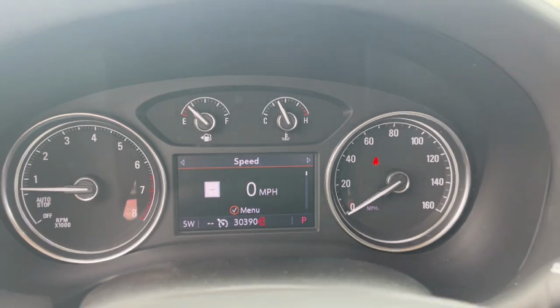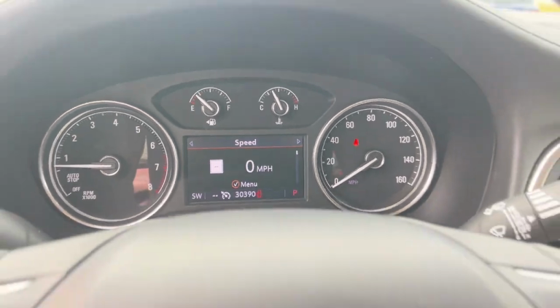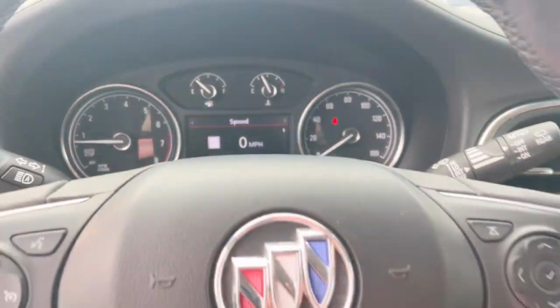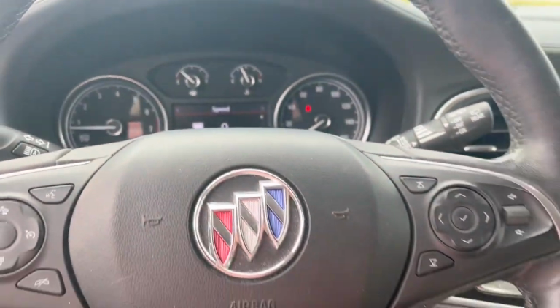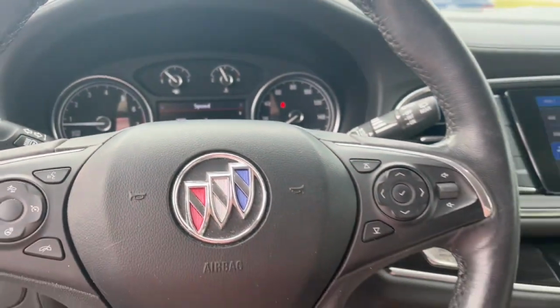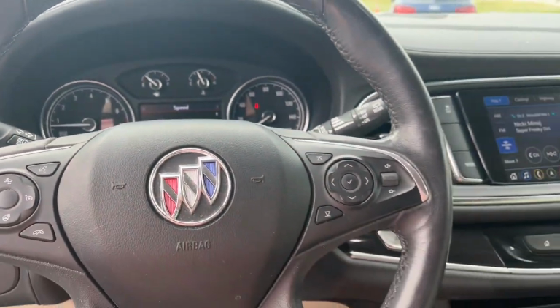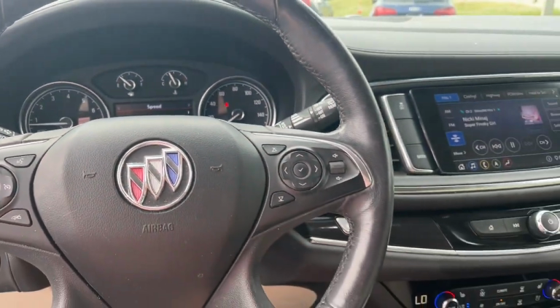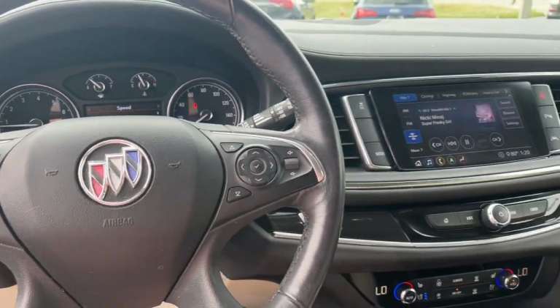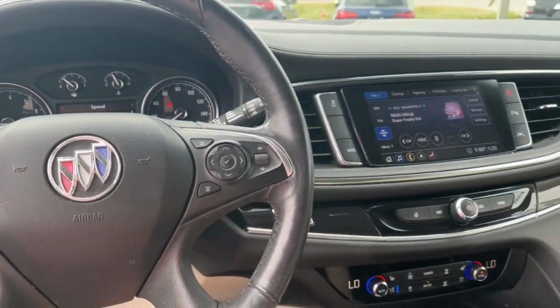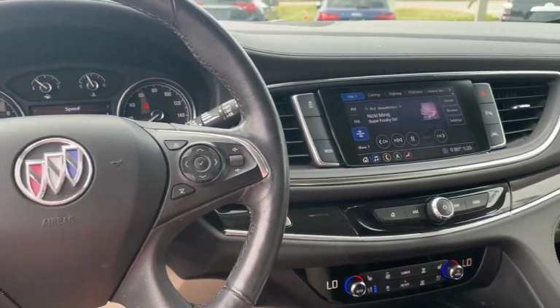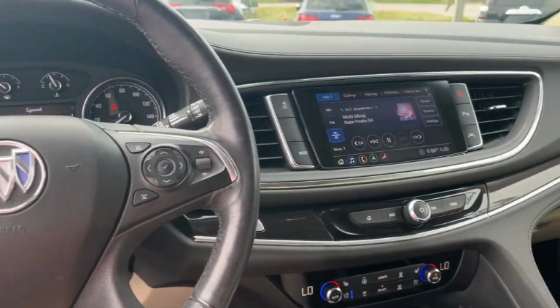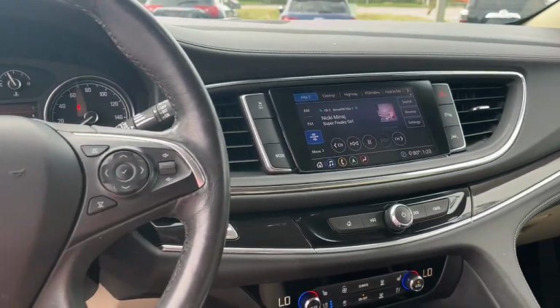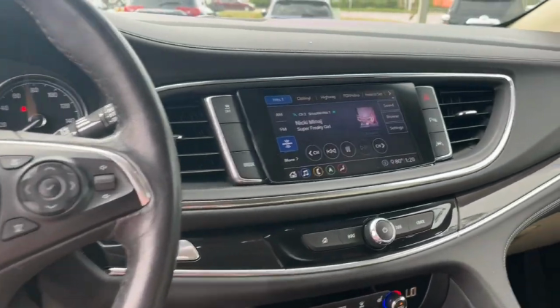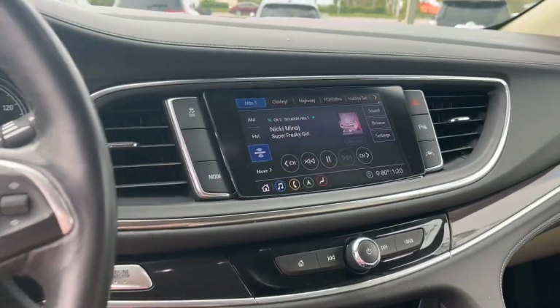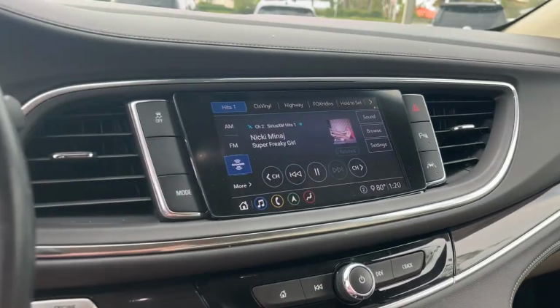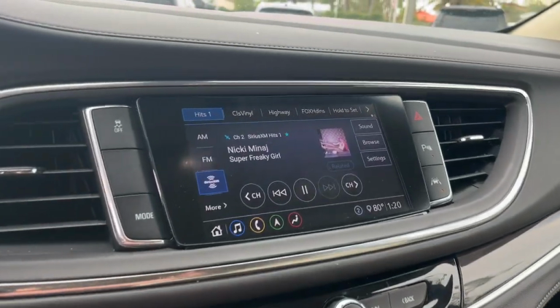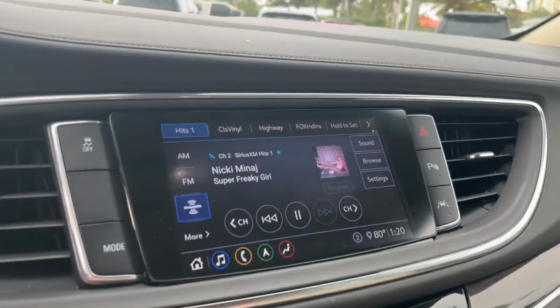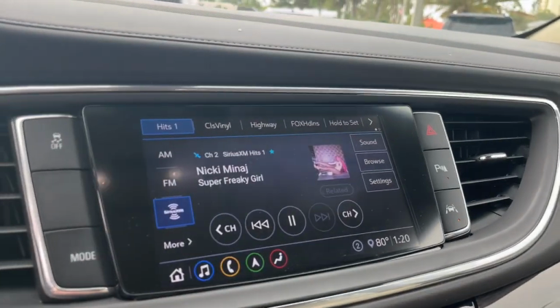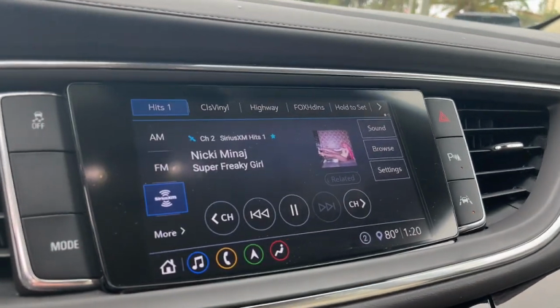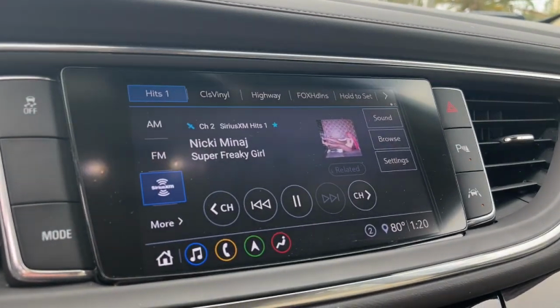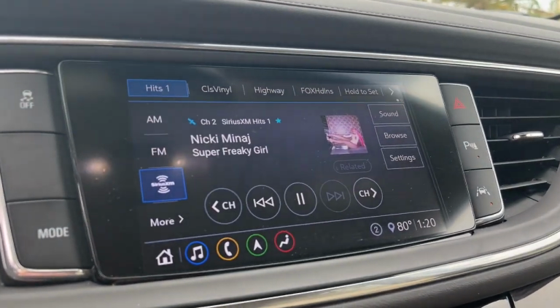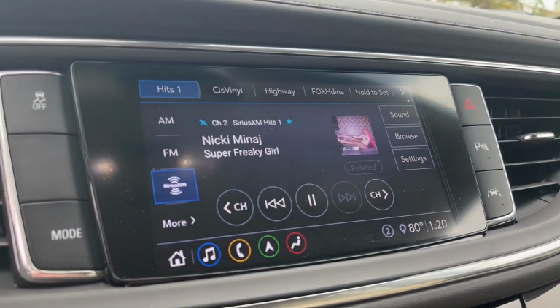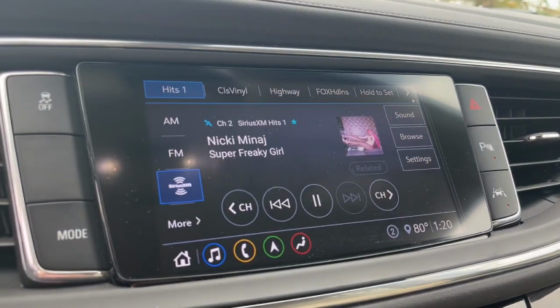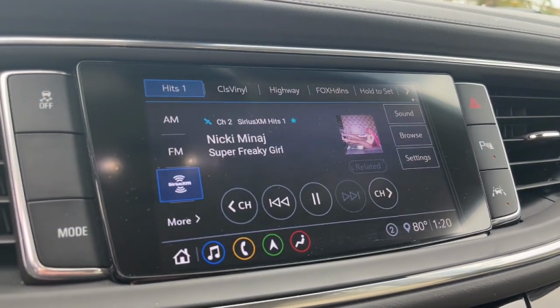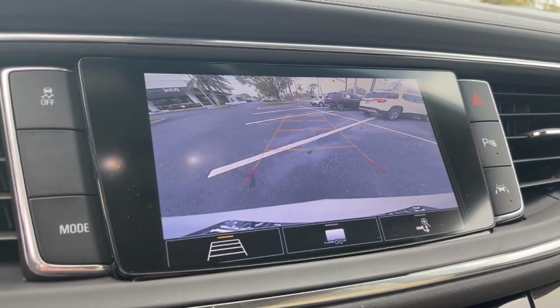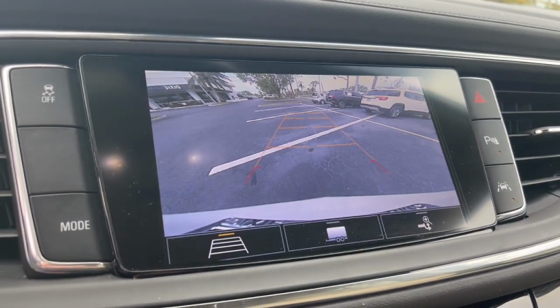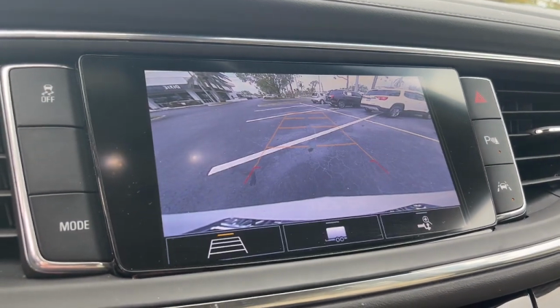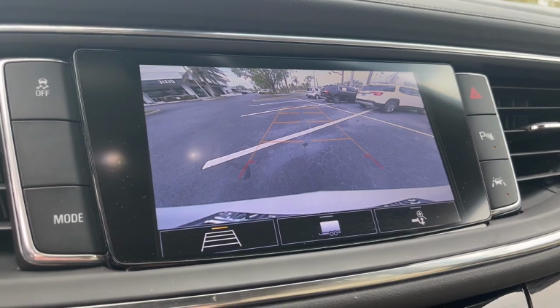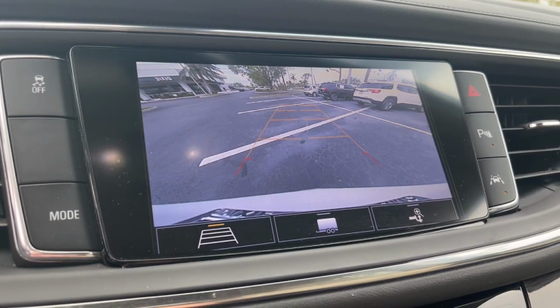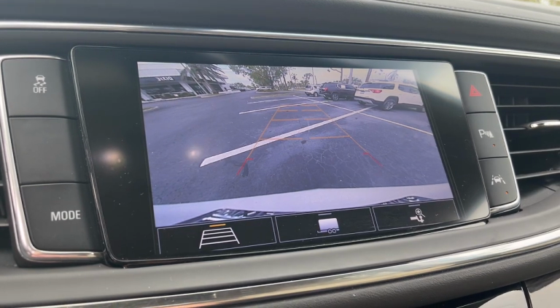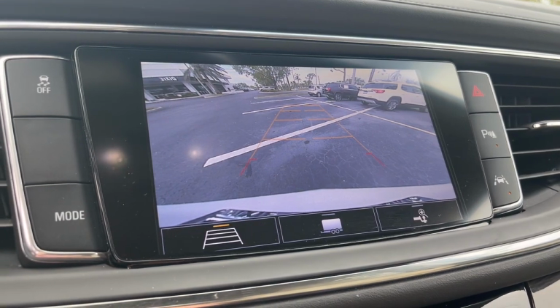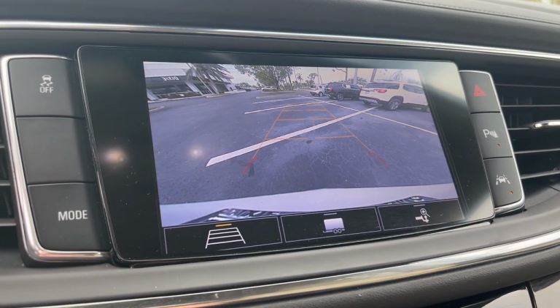The Enclave gives you the satisfaction of knowing your driving excellence. Call us today for a road test.